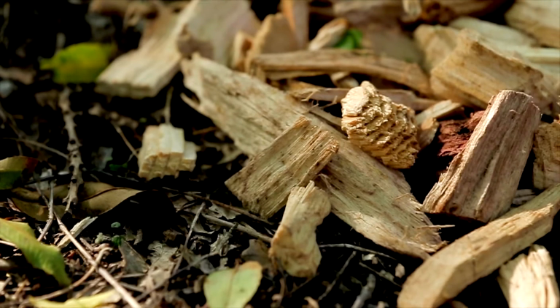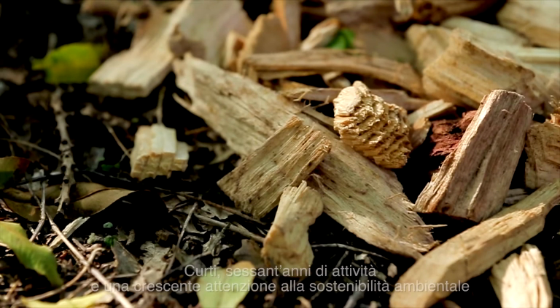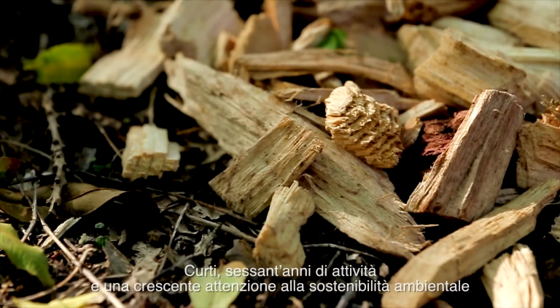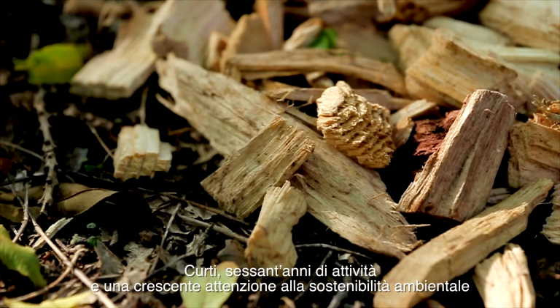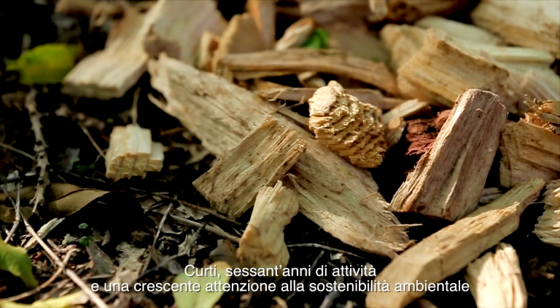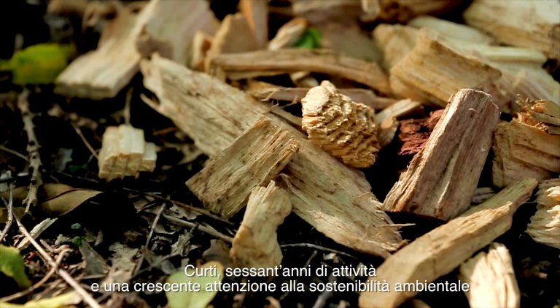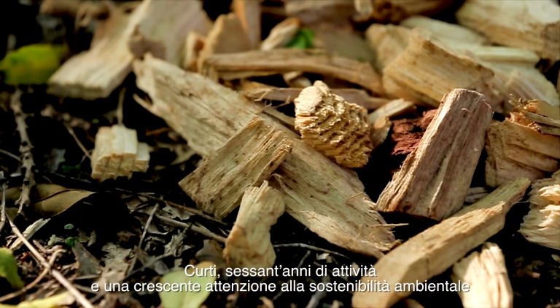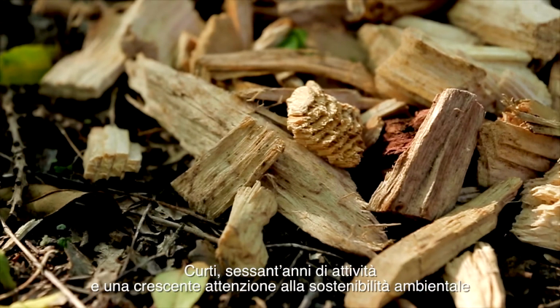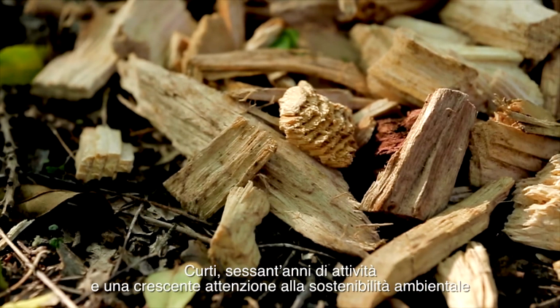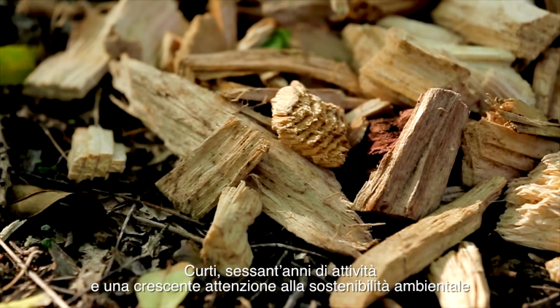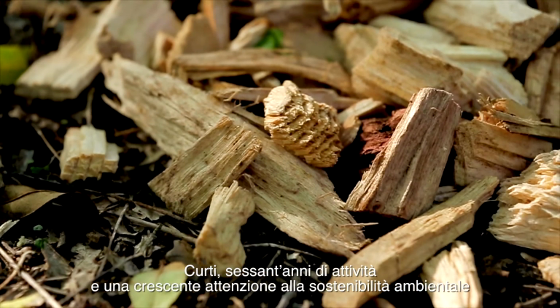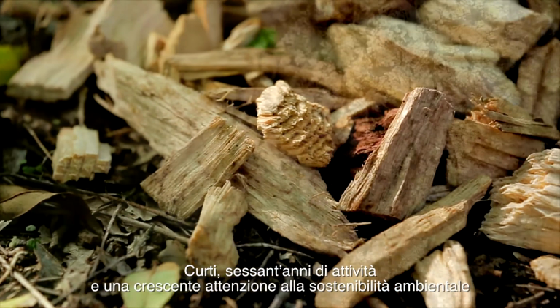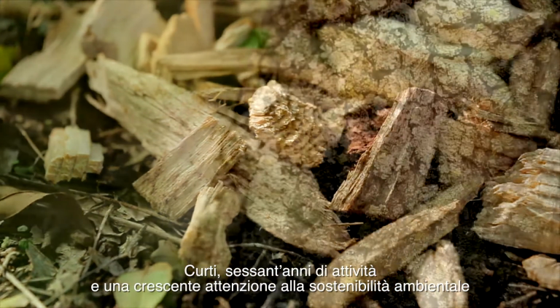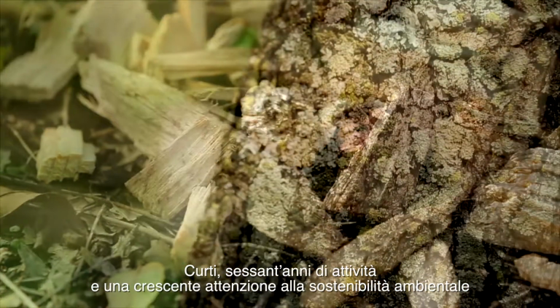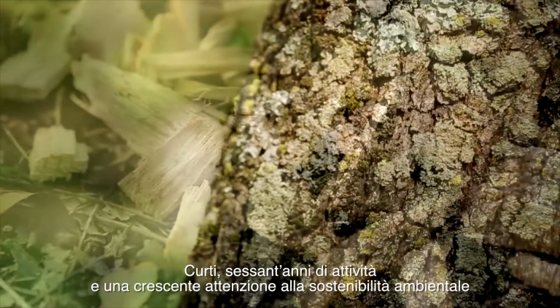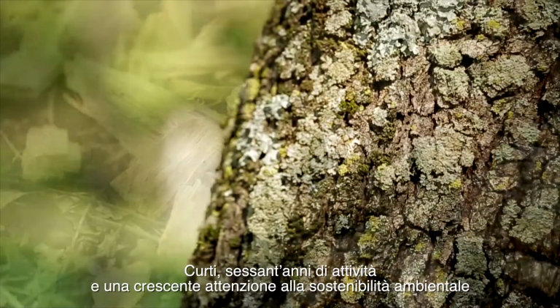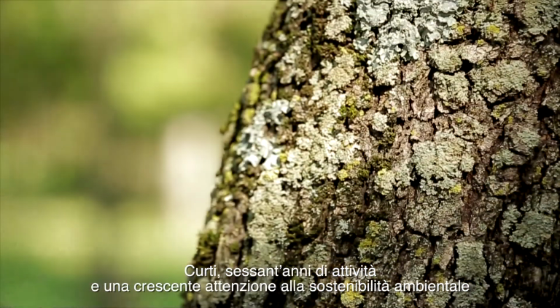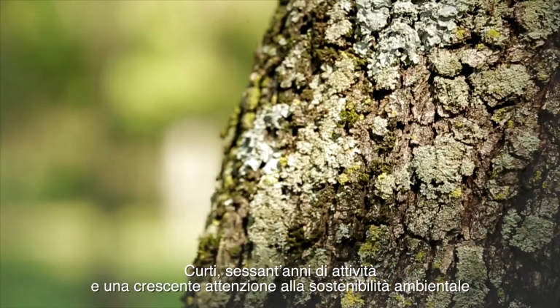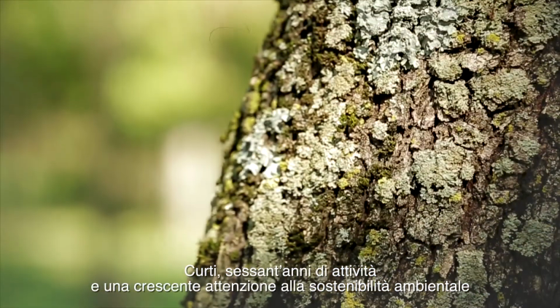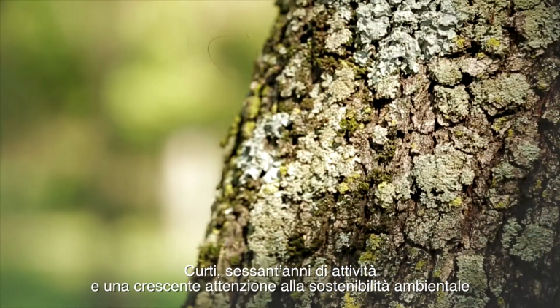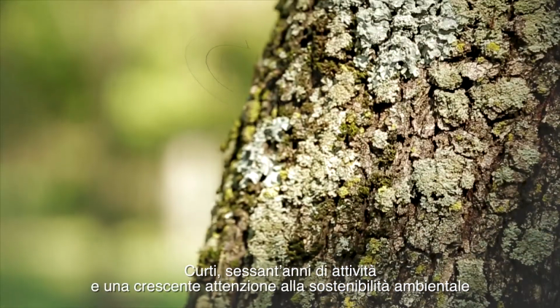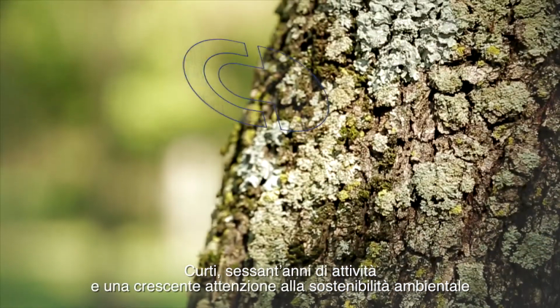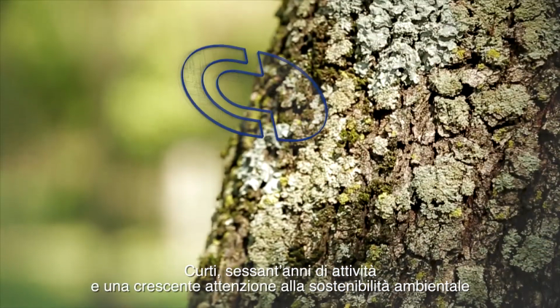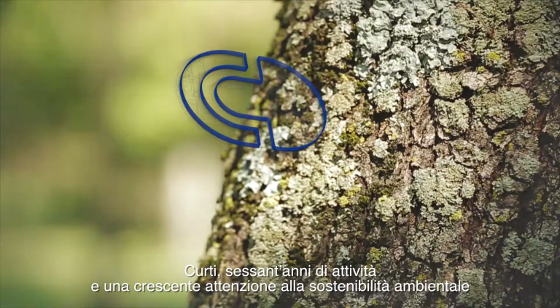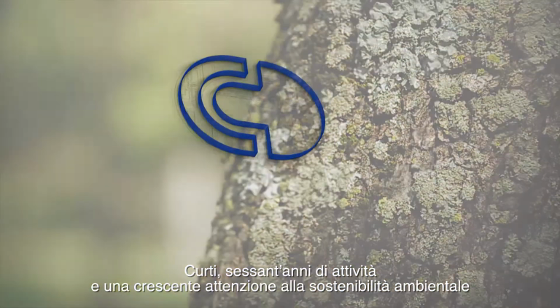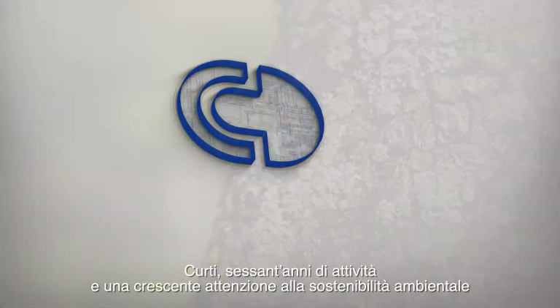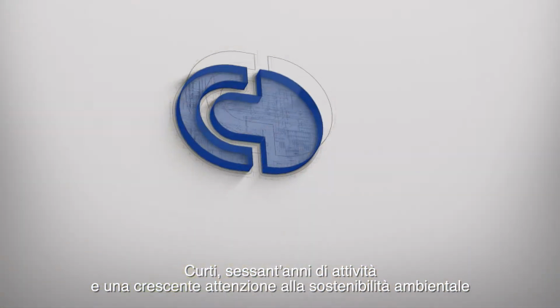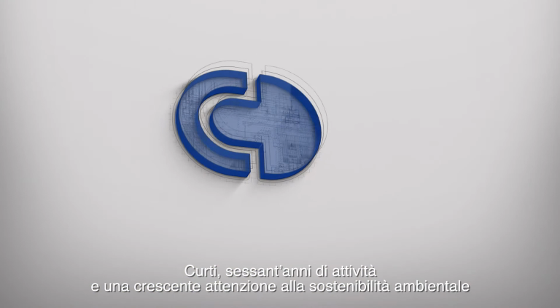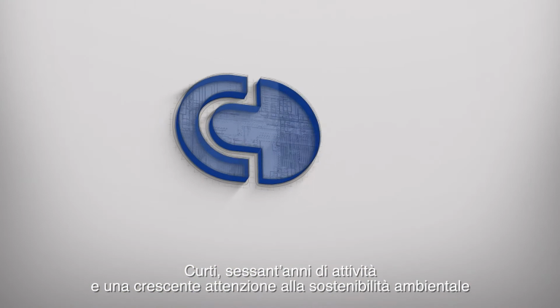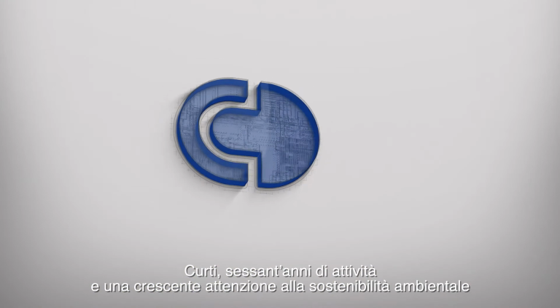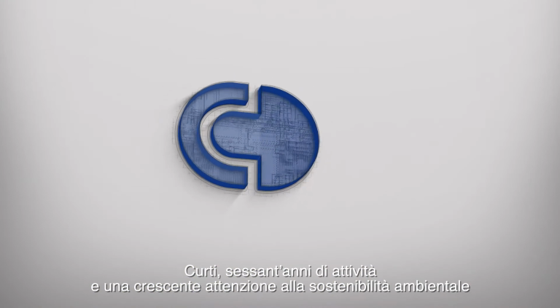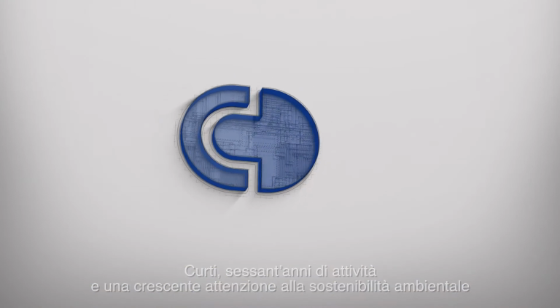Kurti — 60 years in business with a growing emphasis on environmental sustainability.